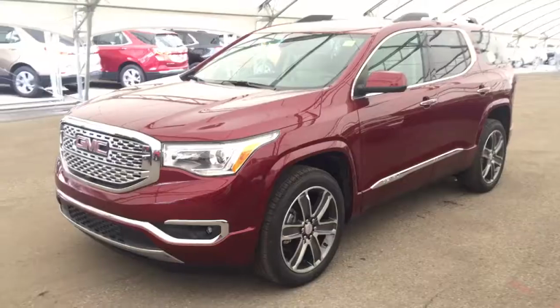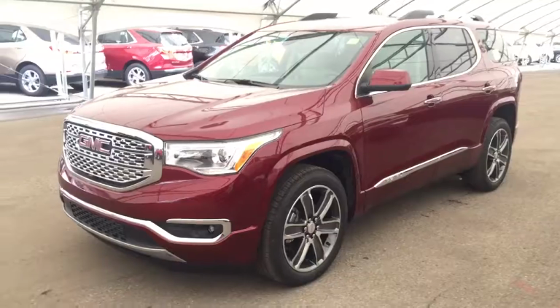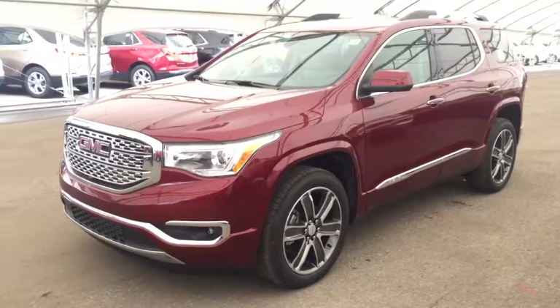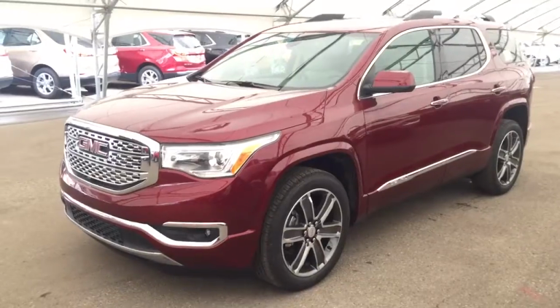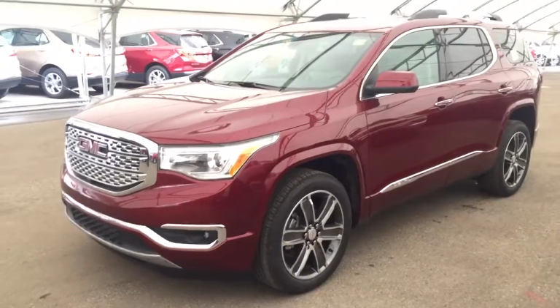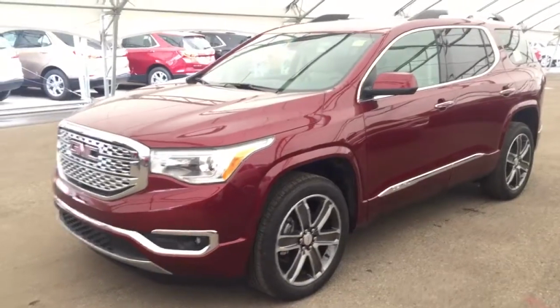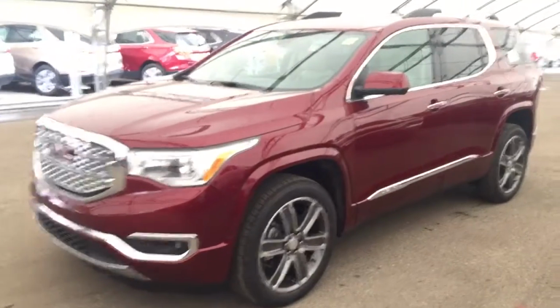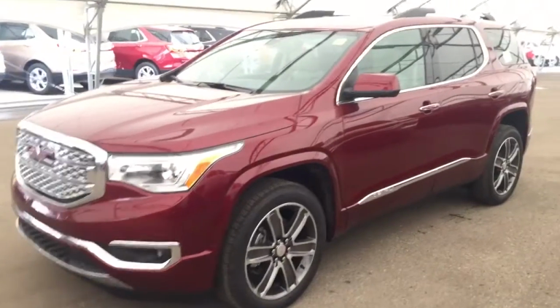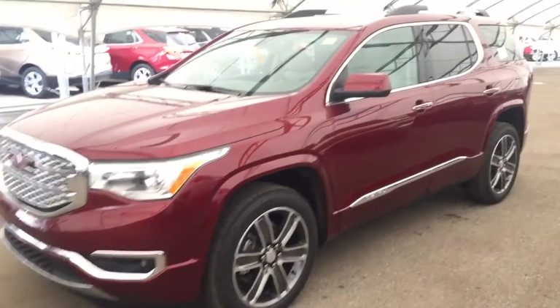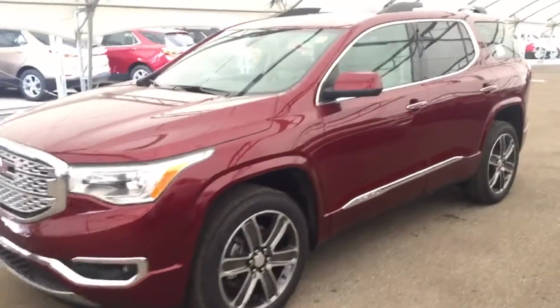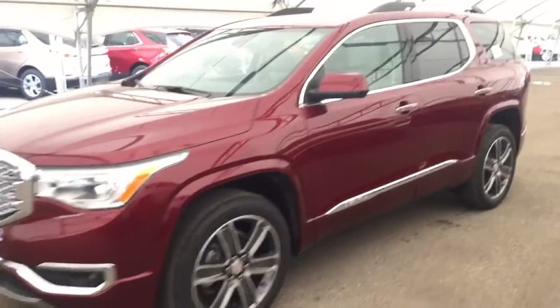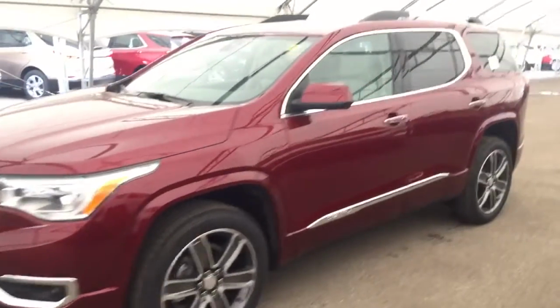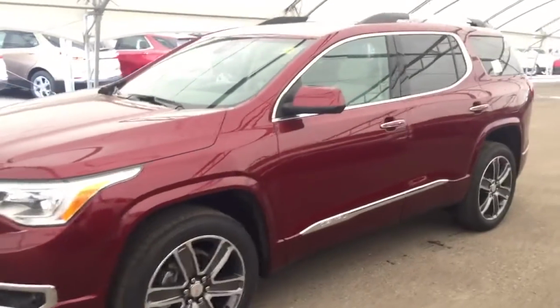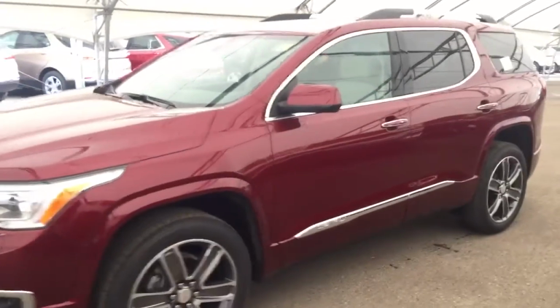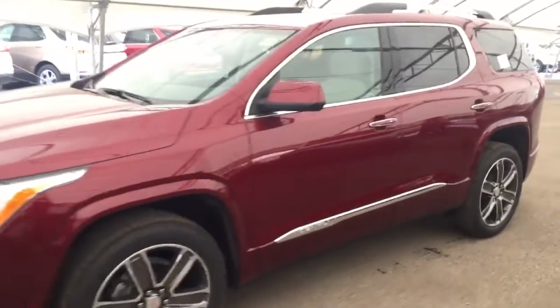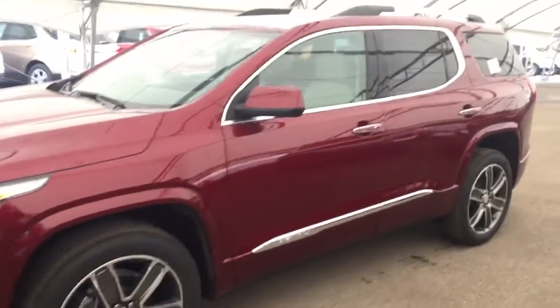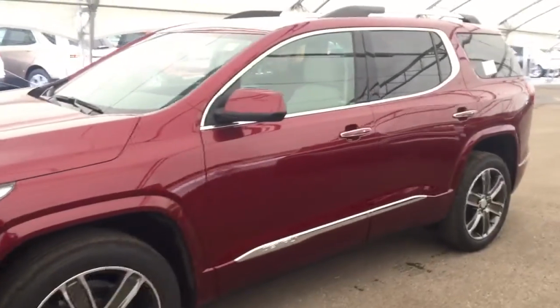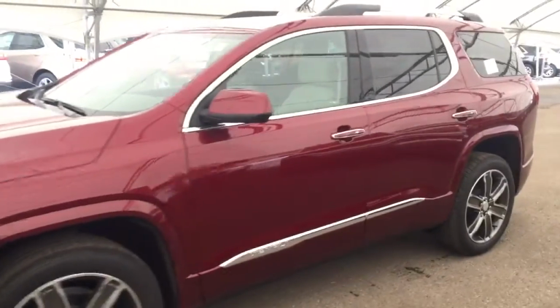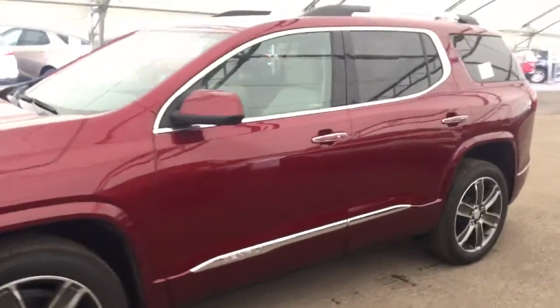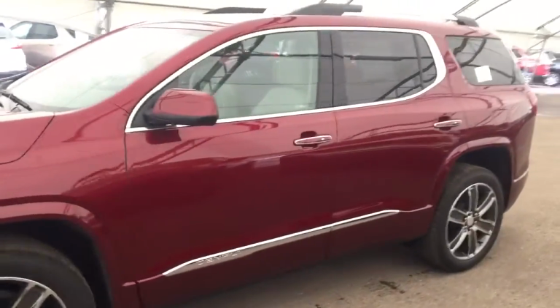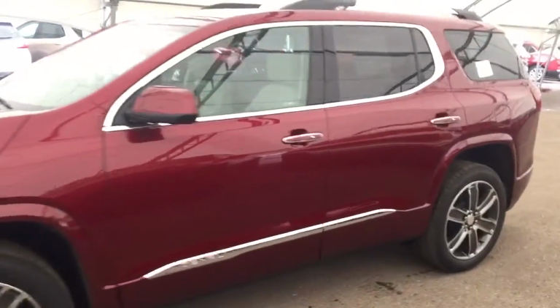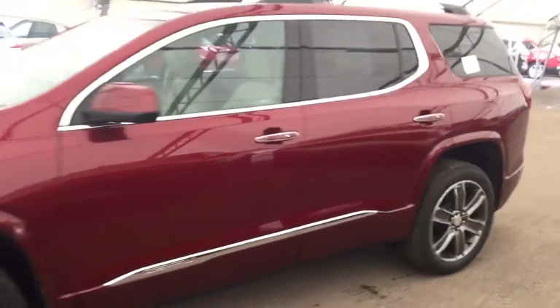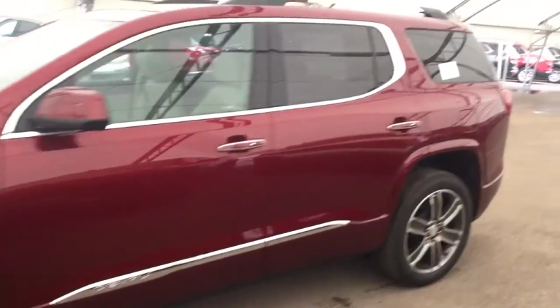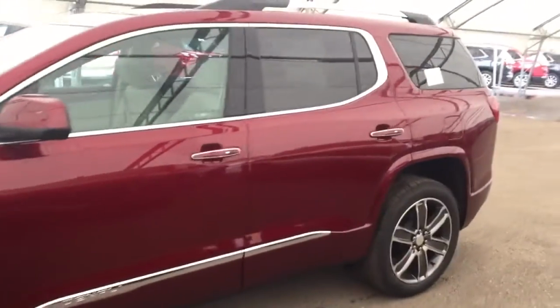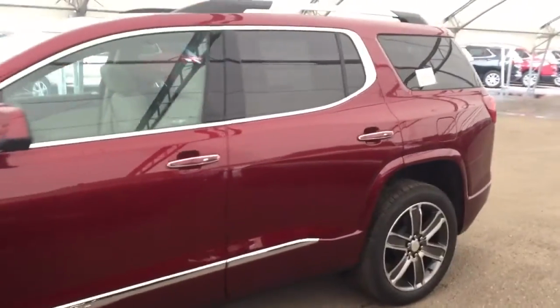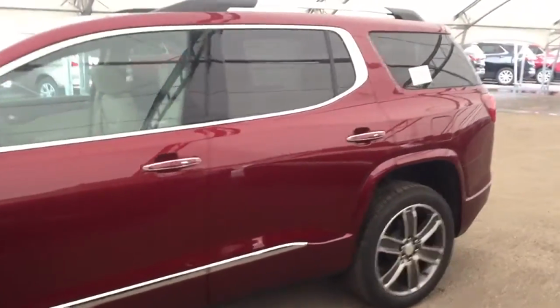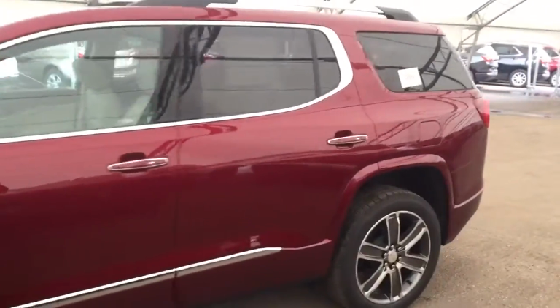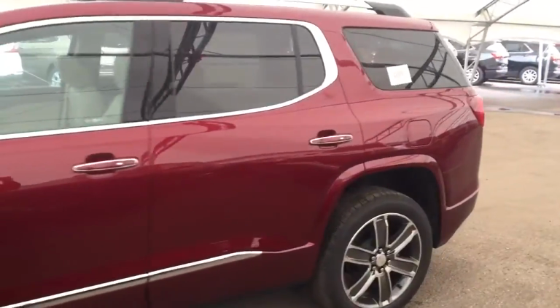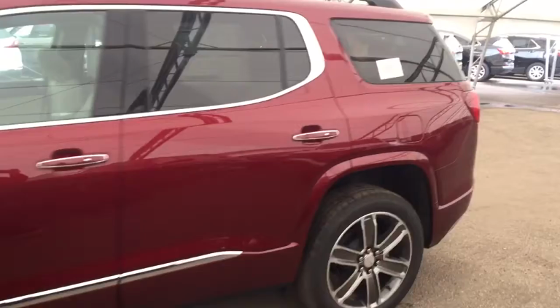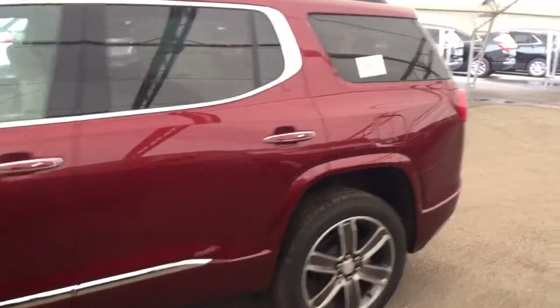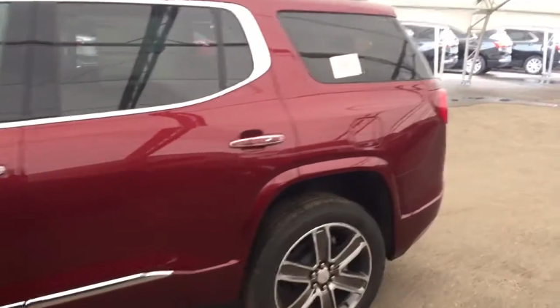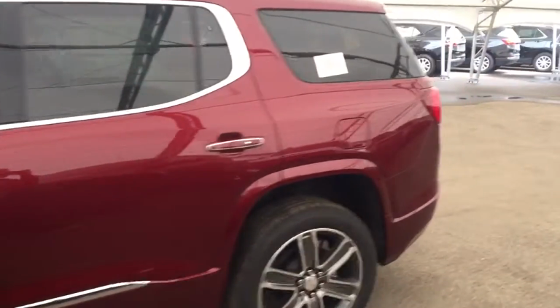Welcome to Davis Chevrolet. This is a 2018 GMC Acadia in the color red.